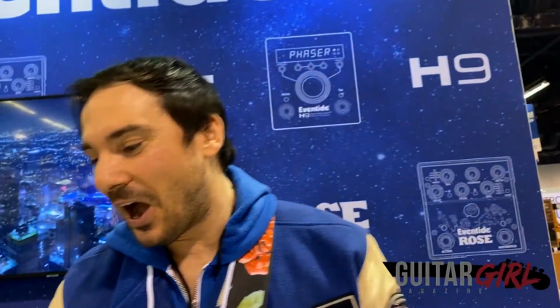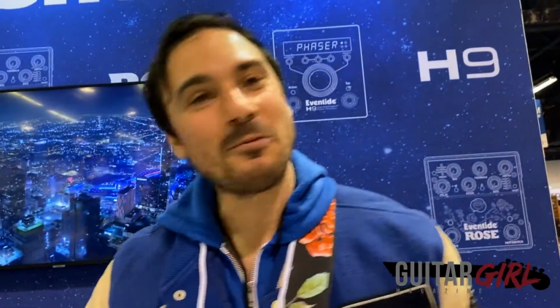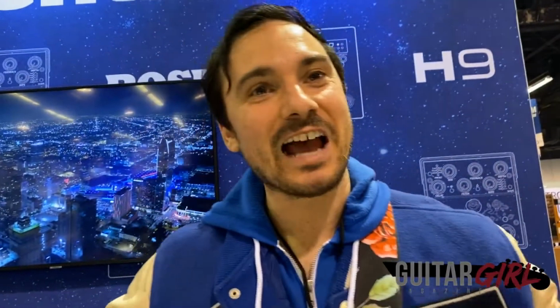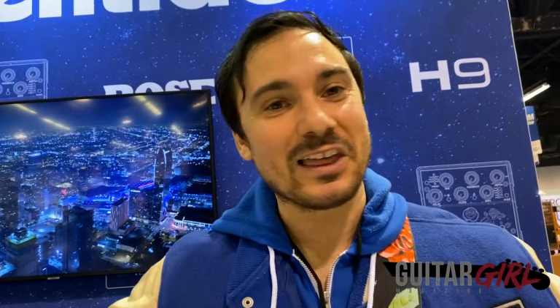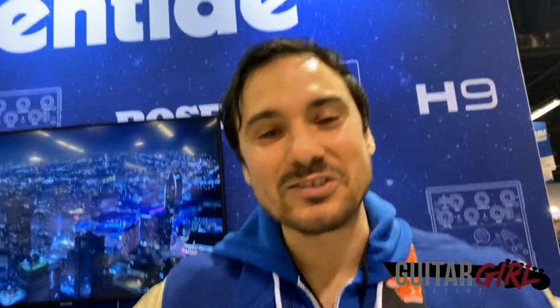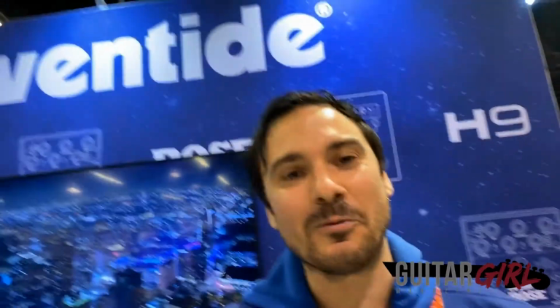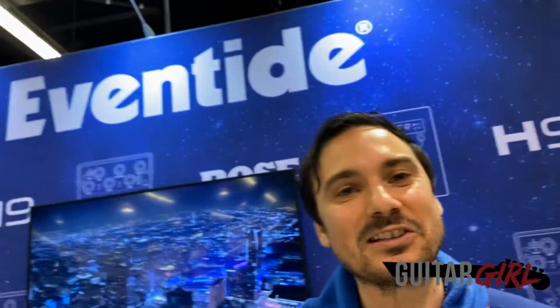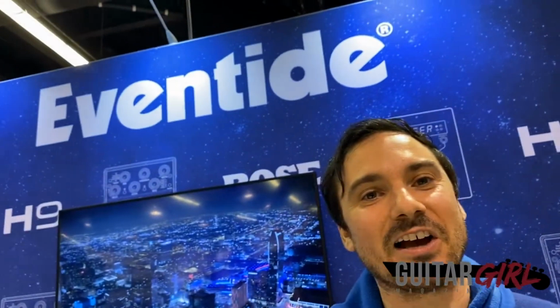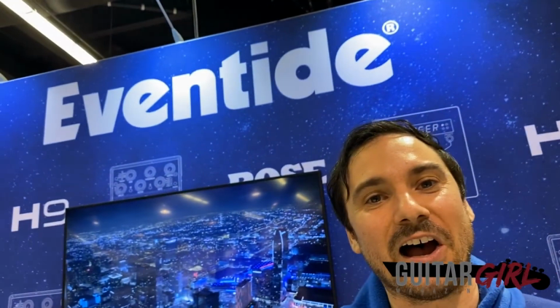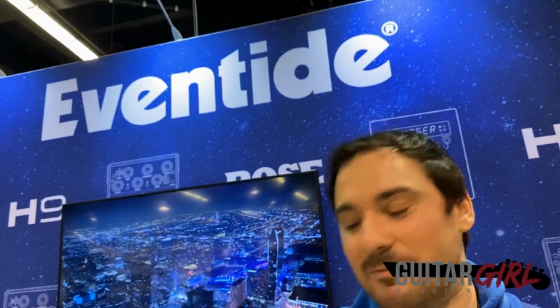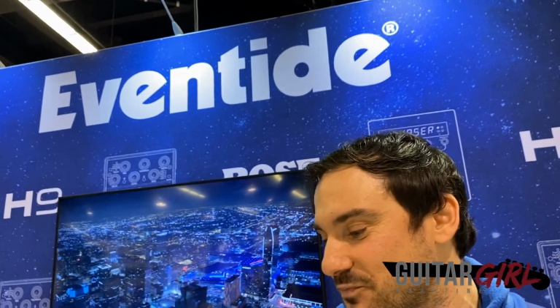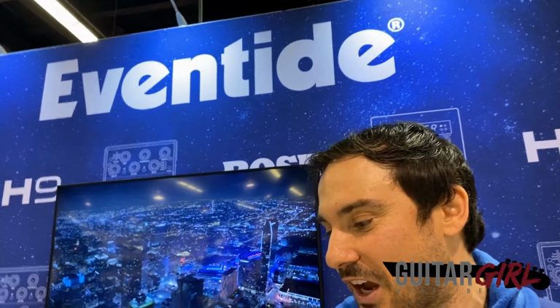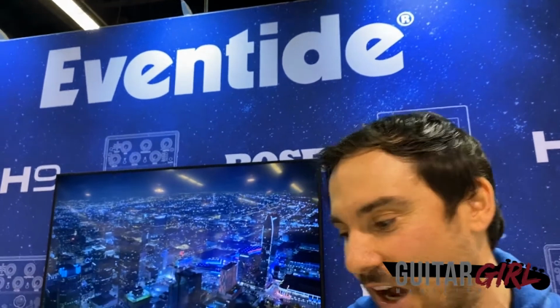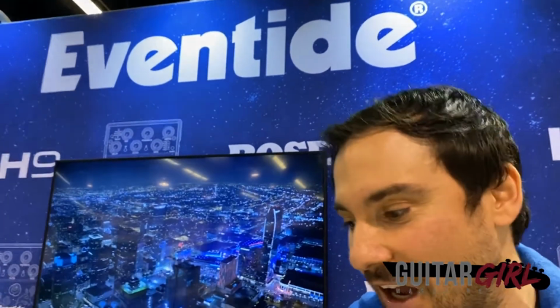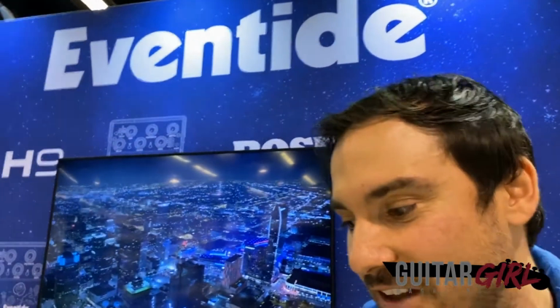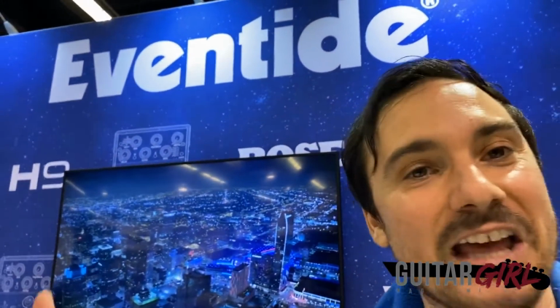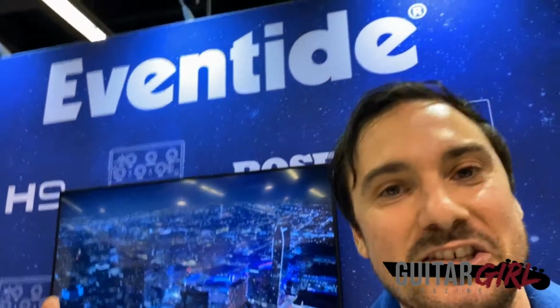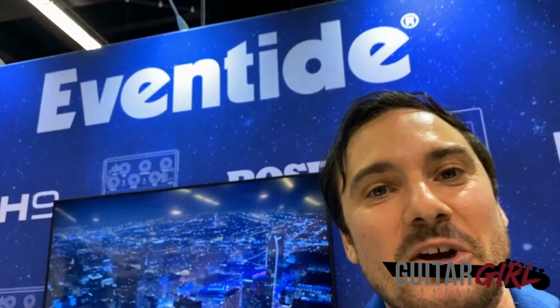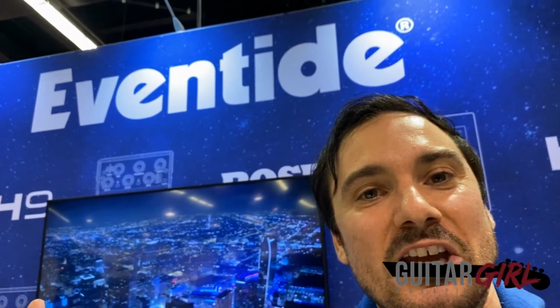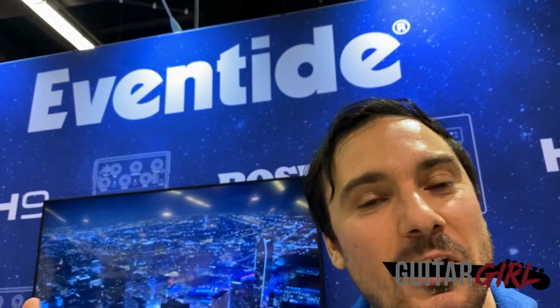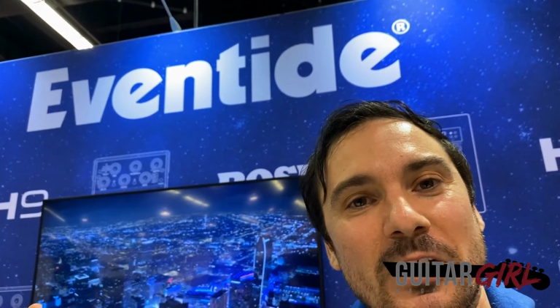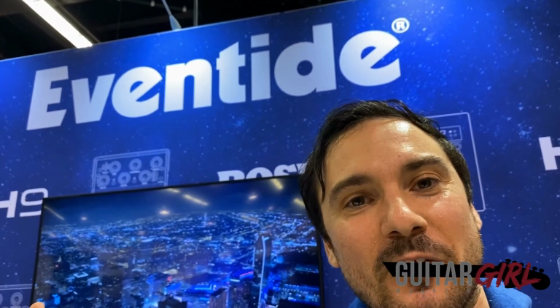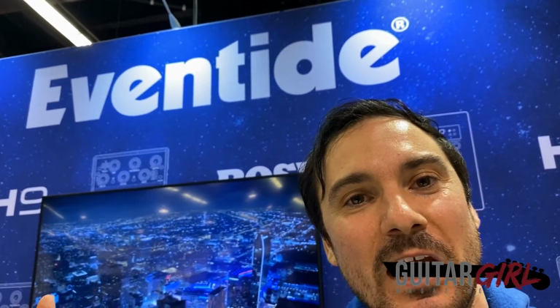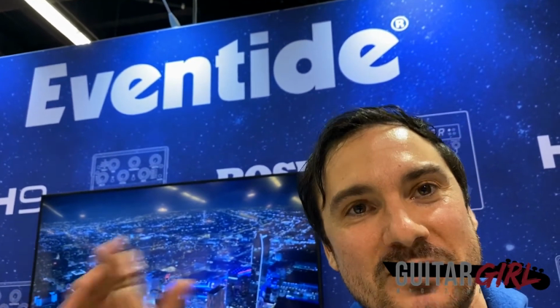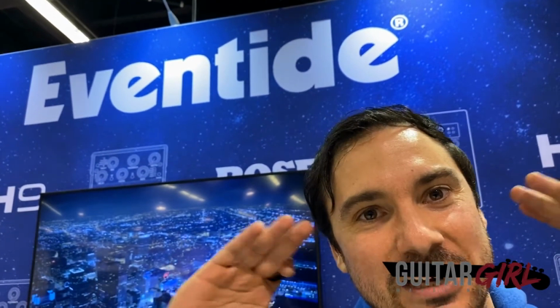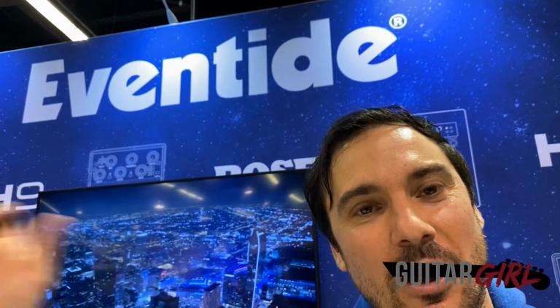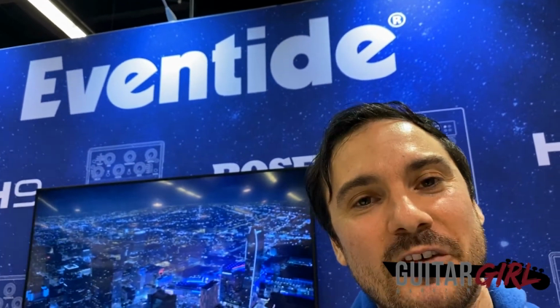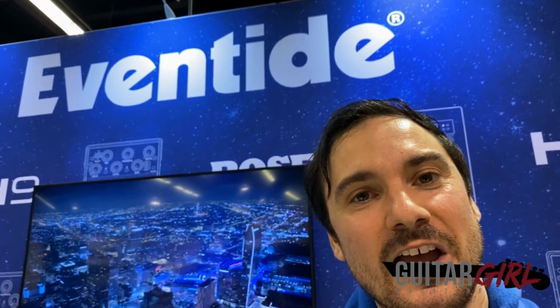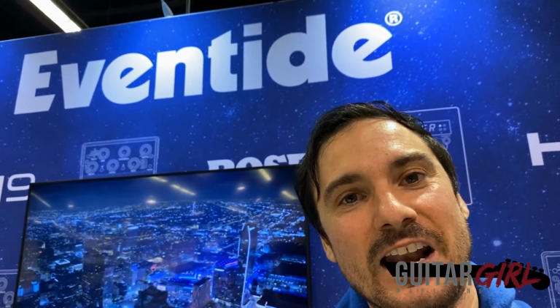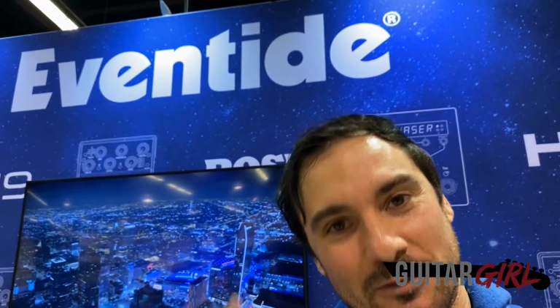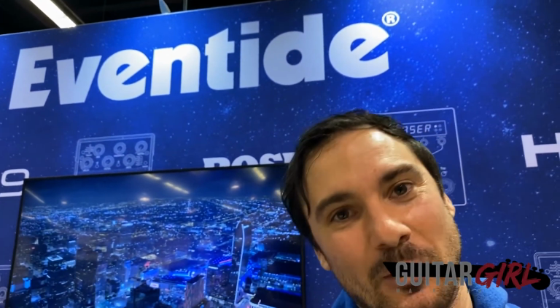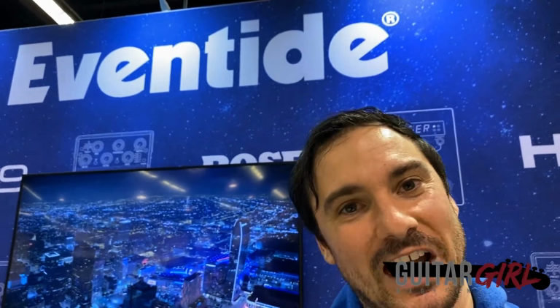Thank you so much. This is Christian Collabelli from NAMM, signing off — have a good one, guys.